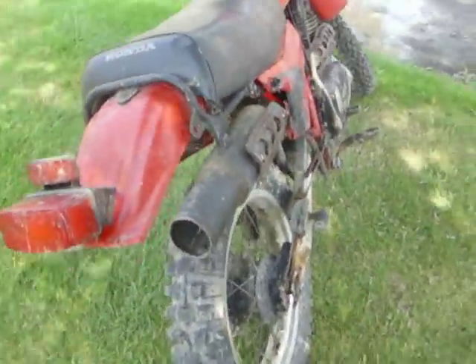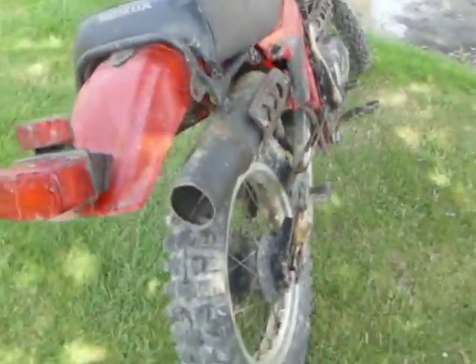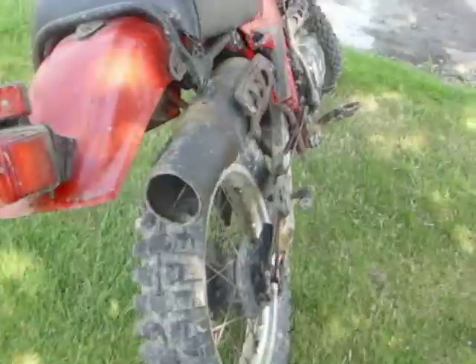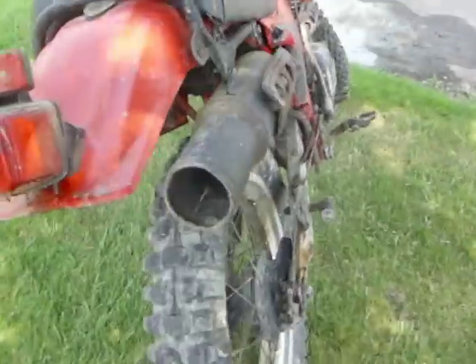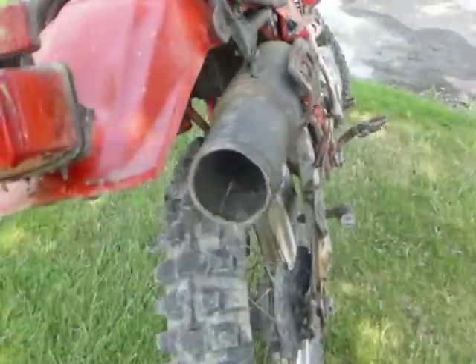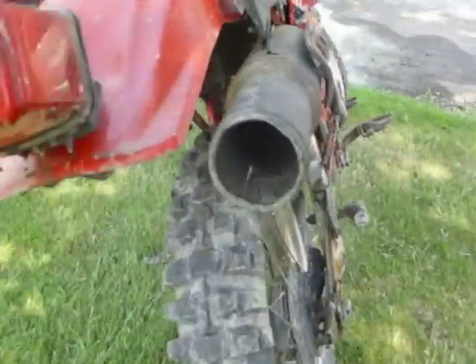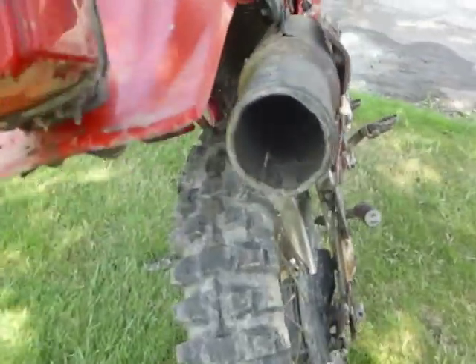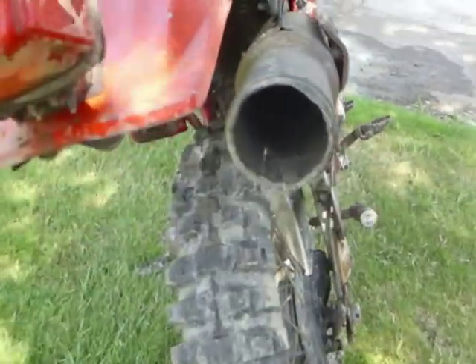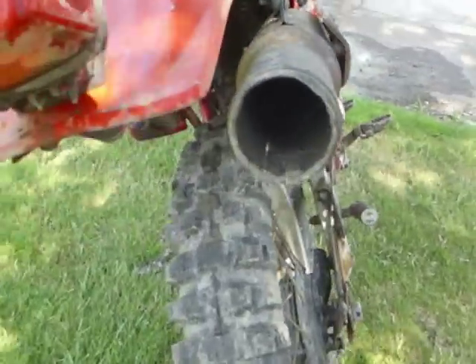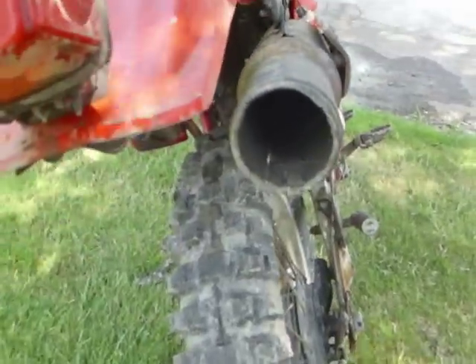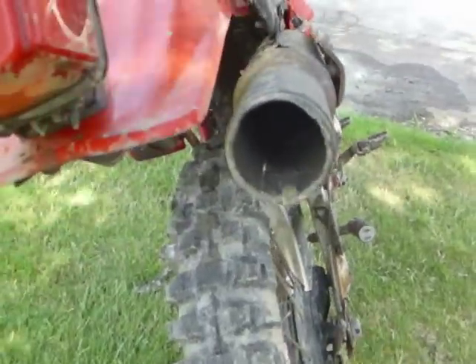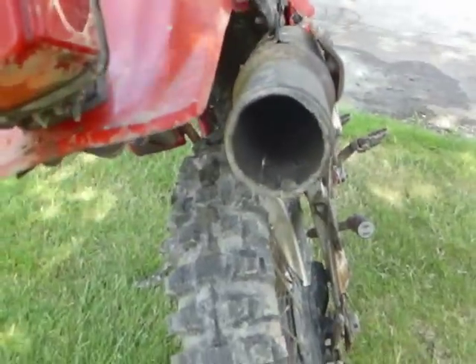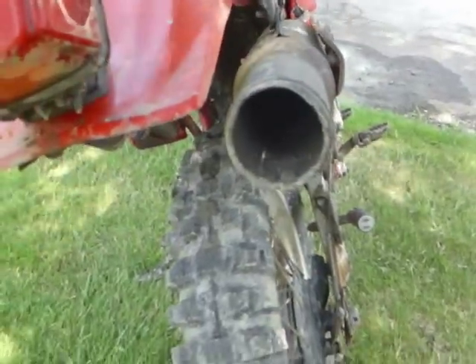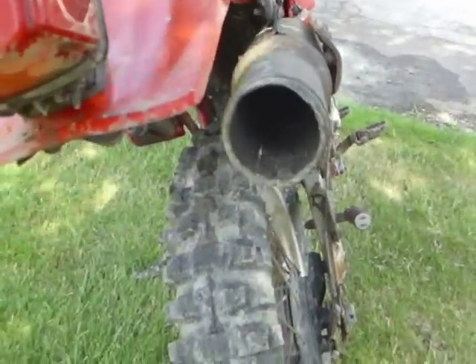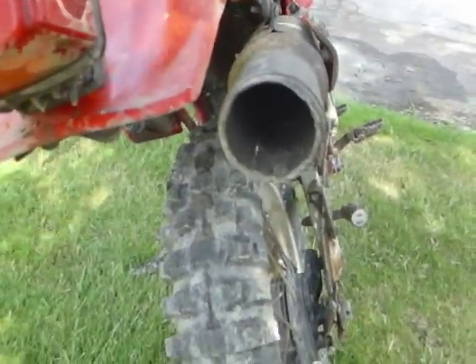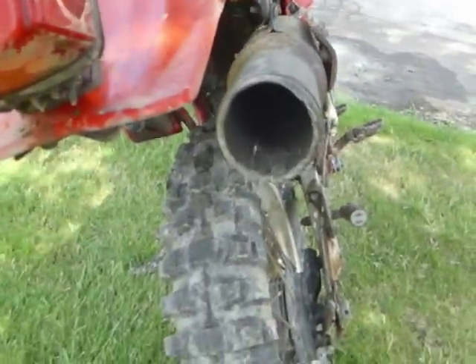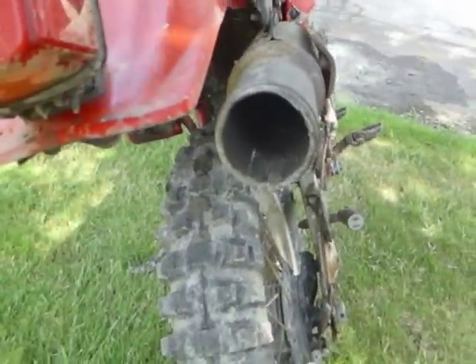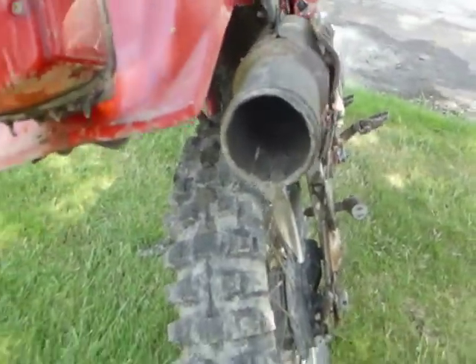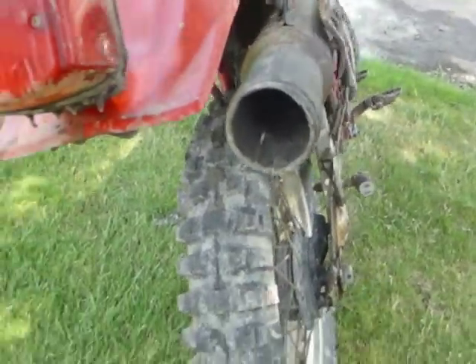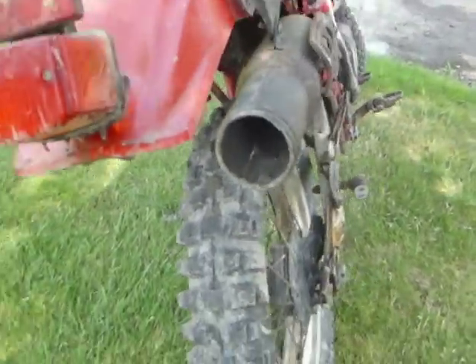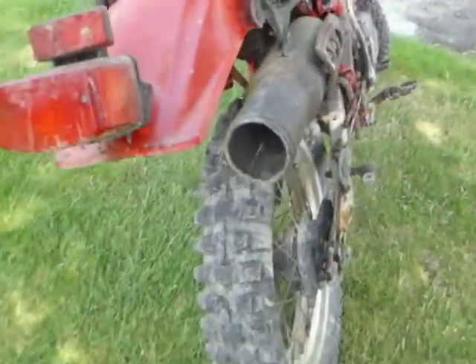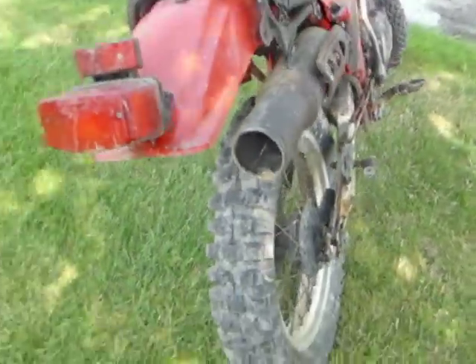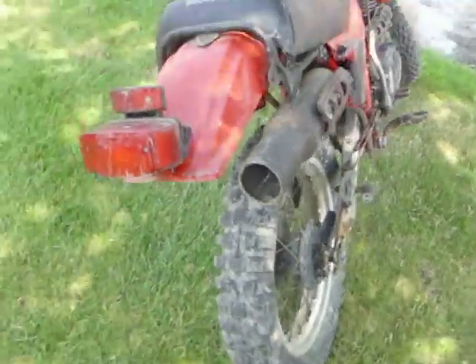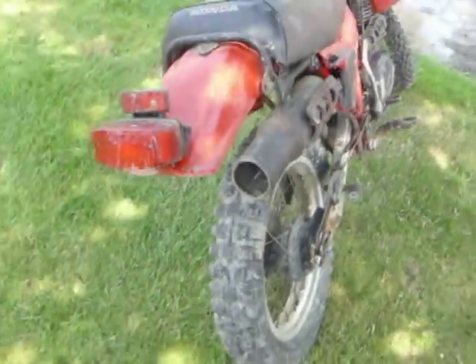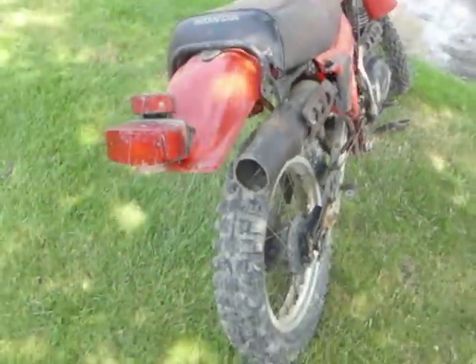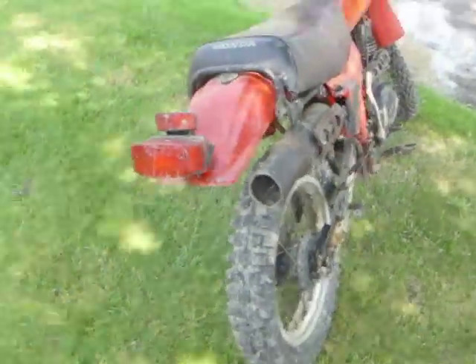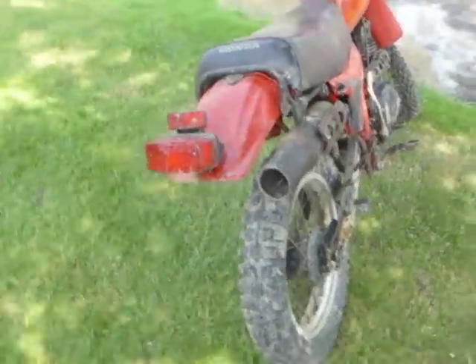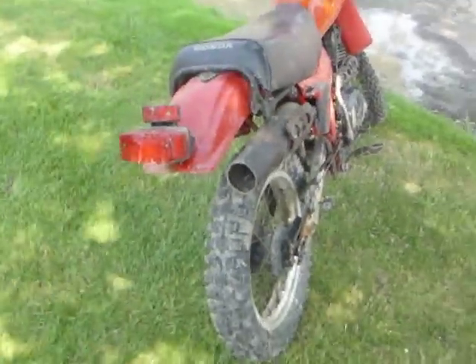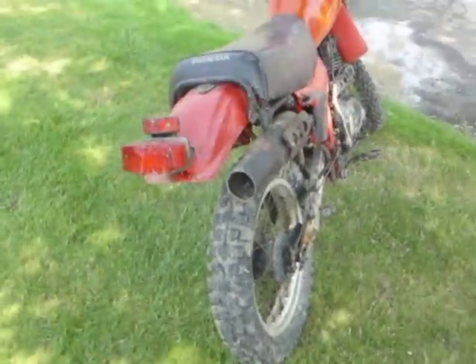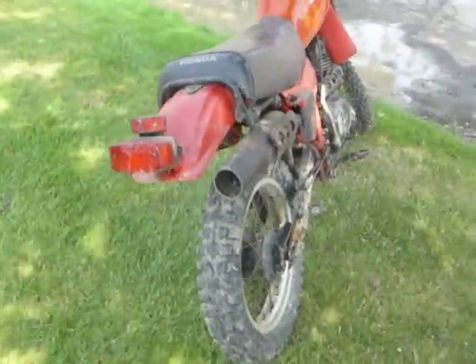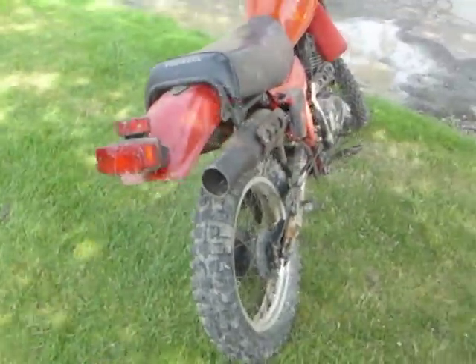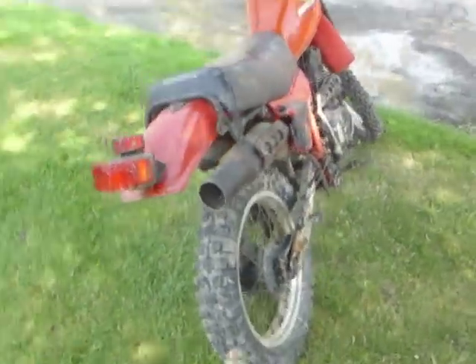The pipe is pretty much gutted out, but it actually sounds good. Let me fire it up quick.